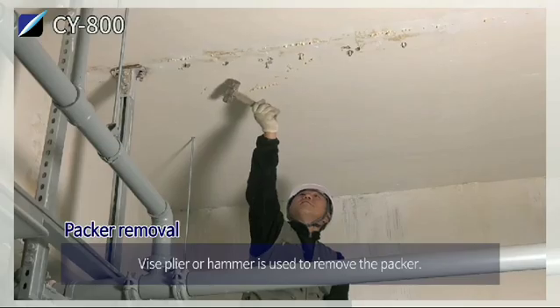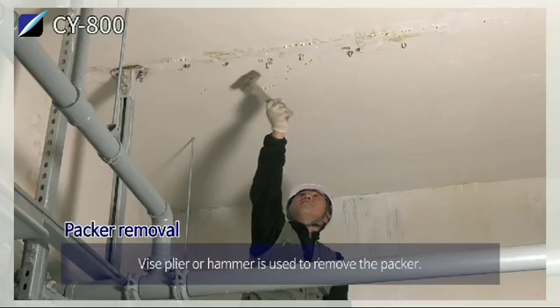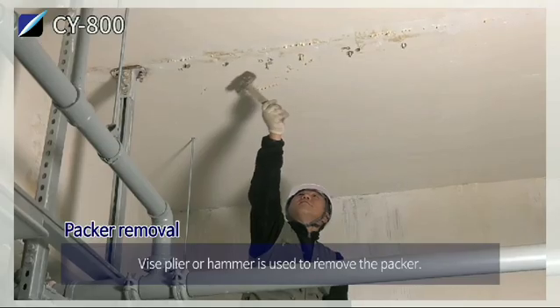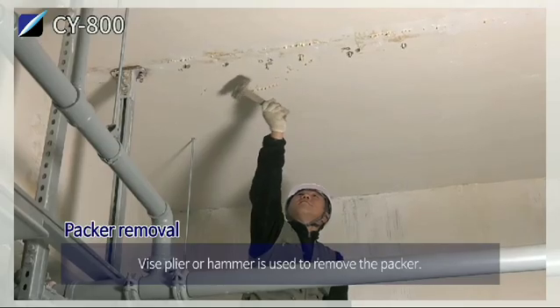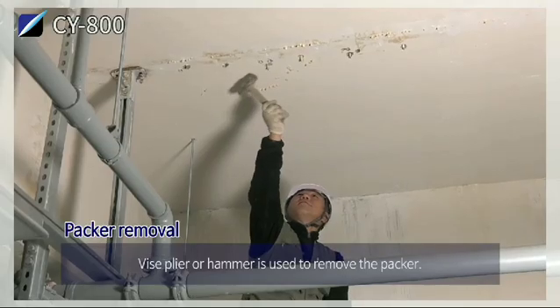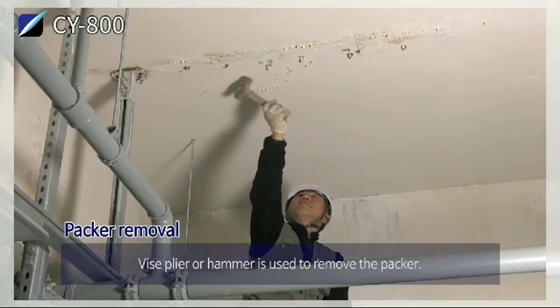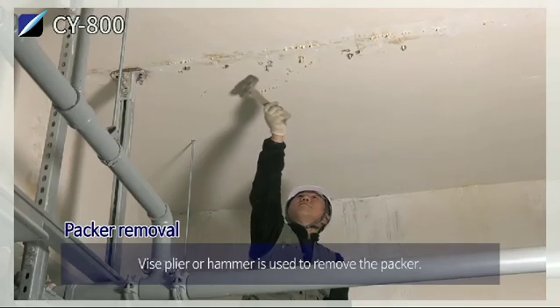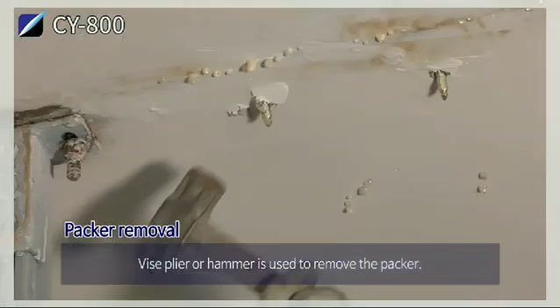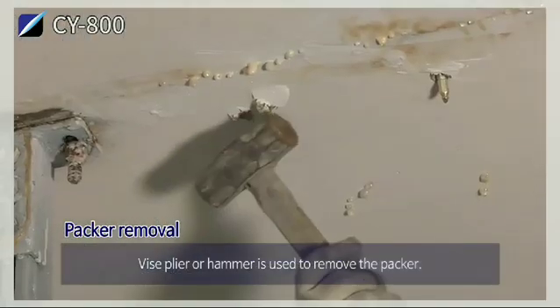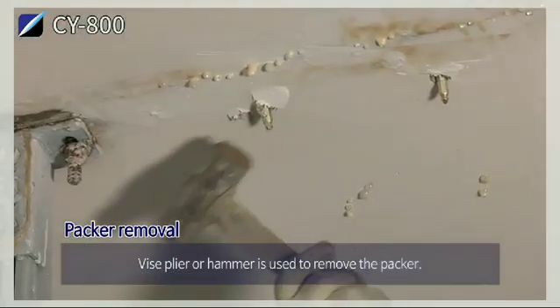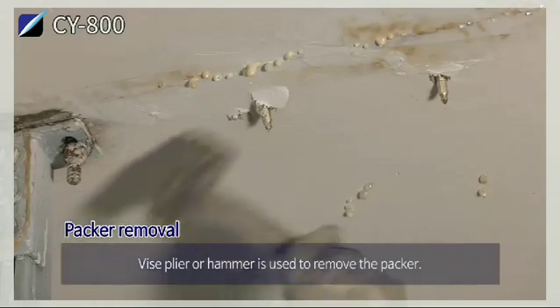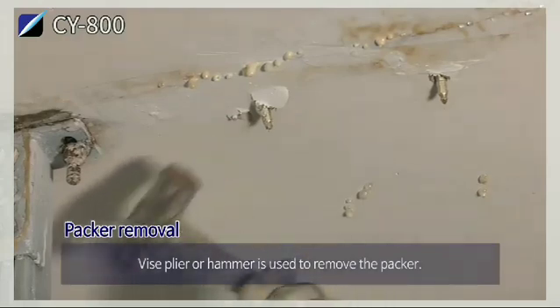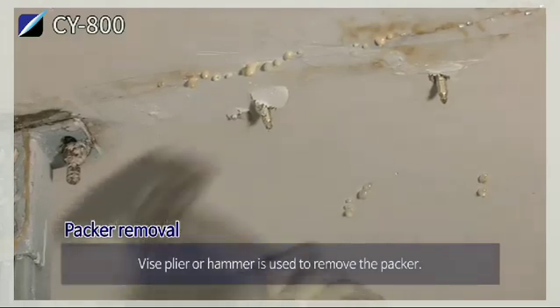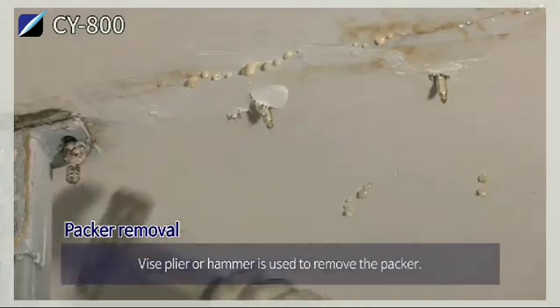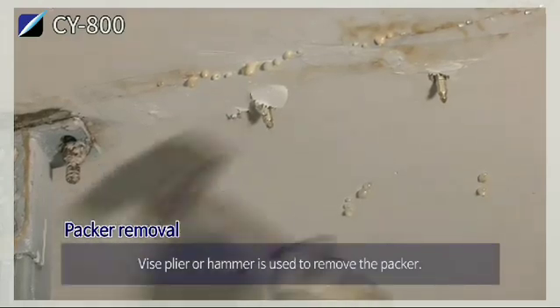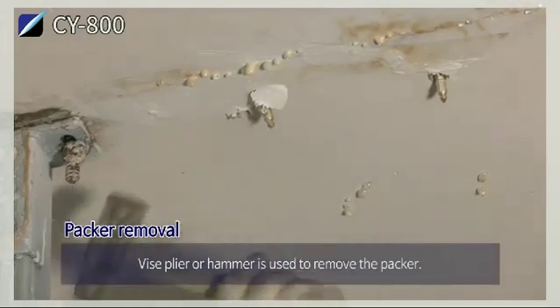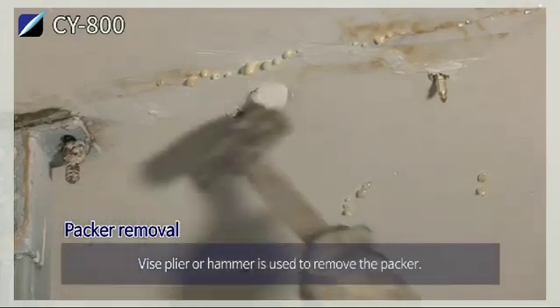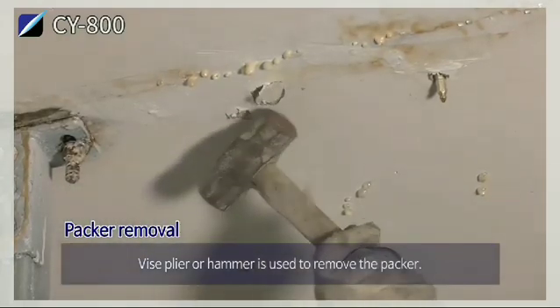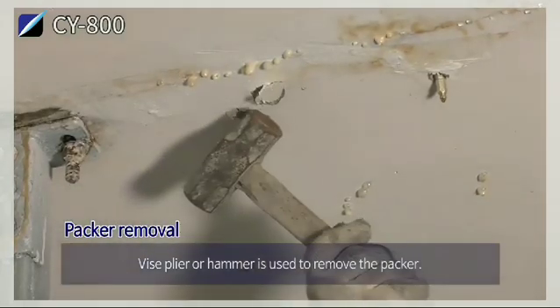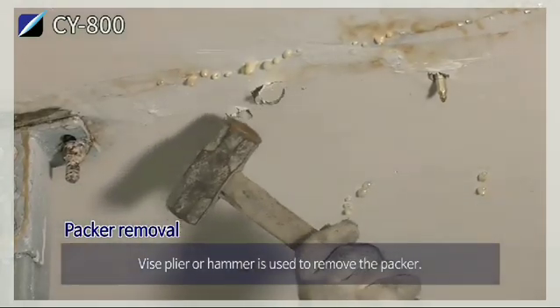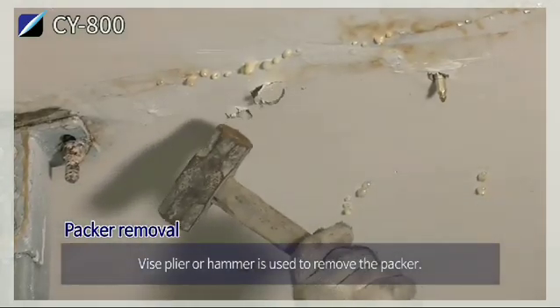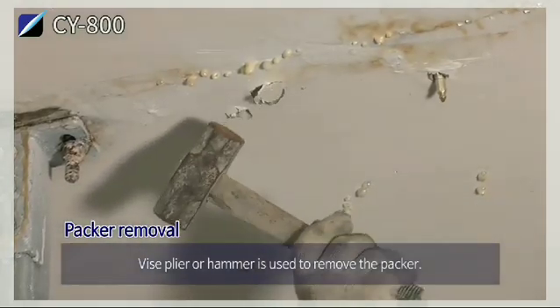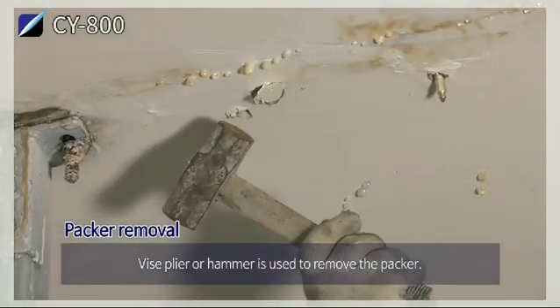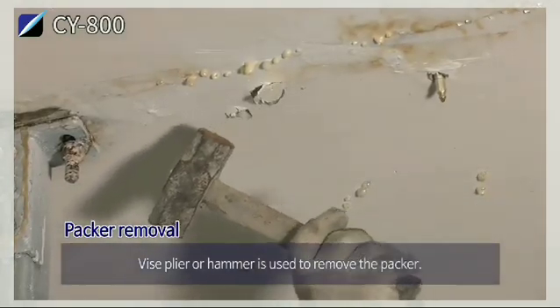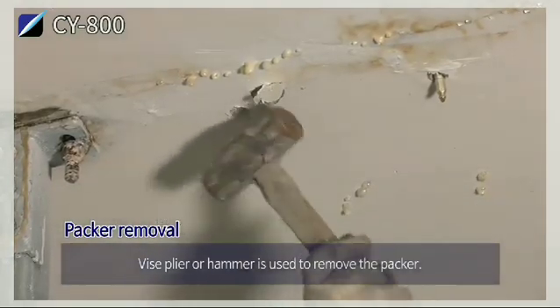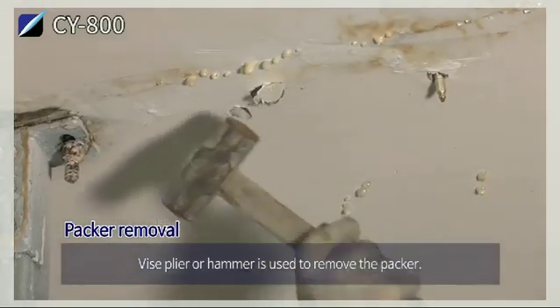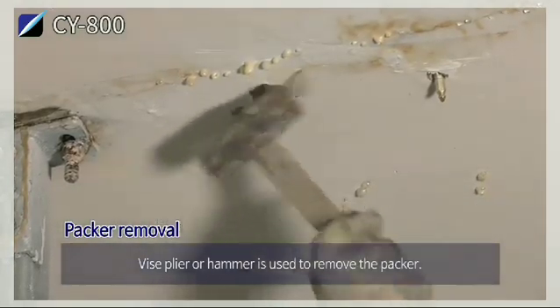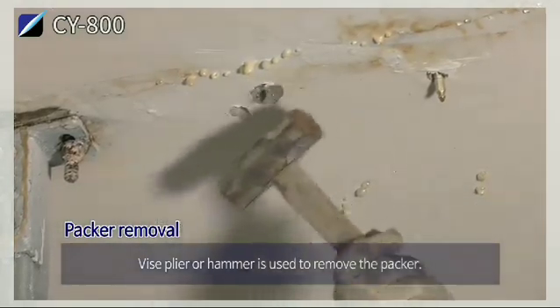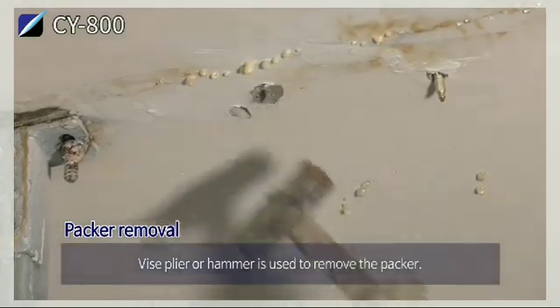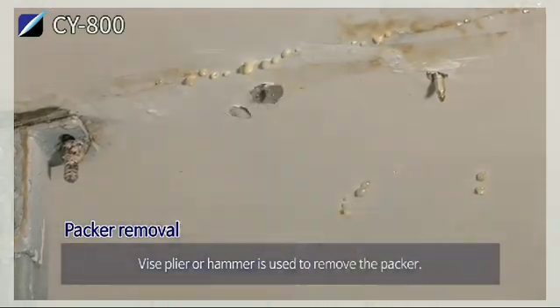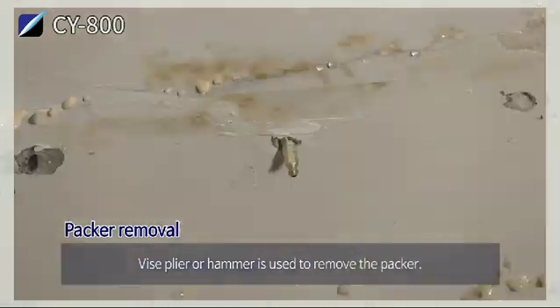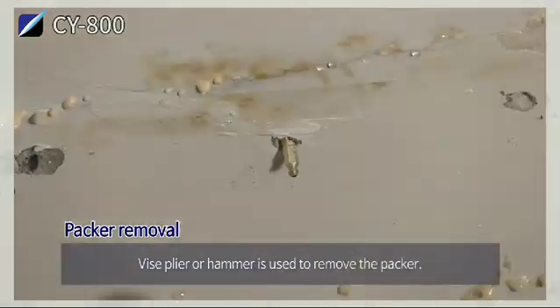Packer removal. A vice plier or hammer is used to remove the packer.